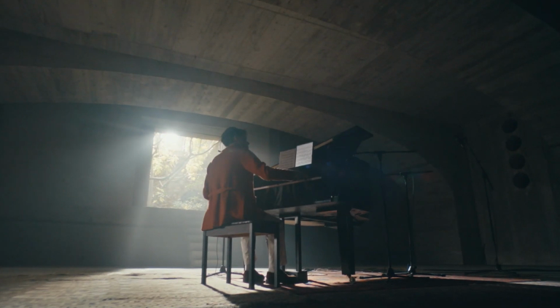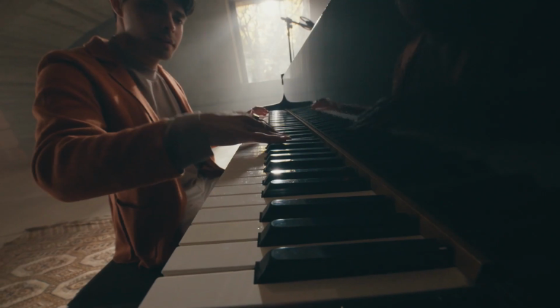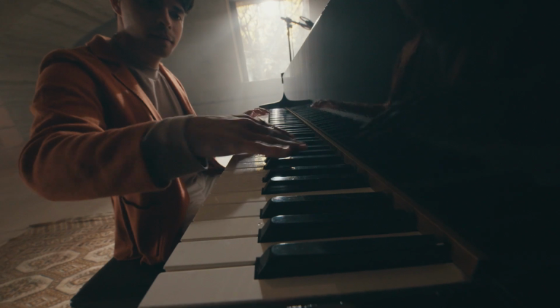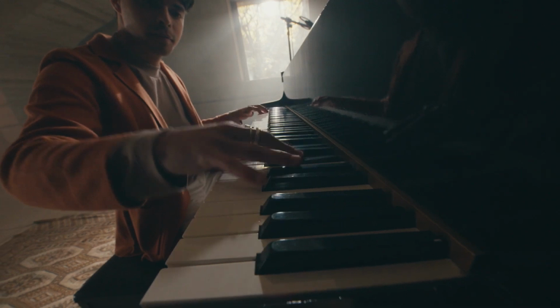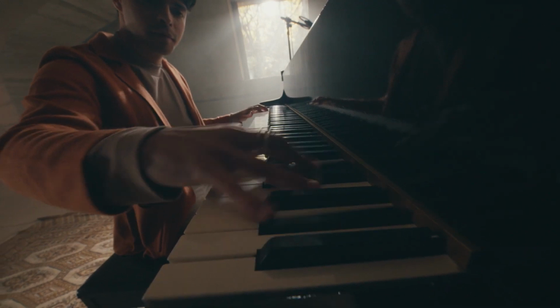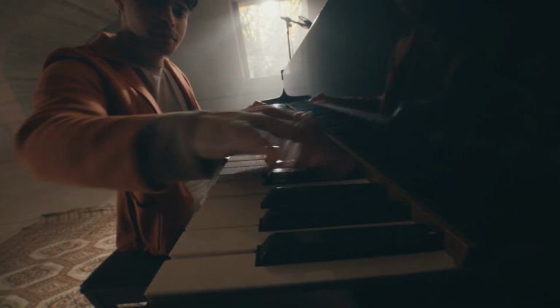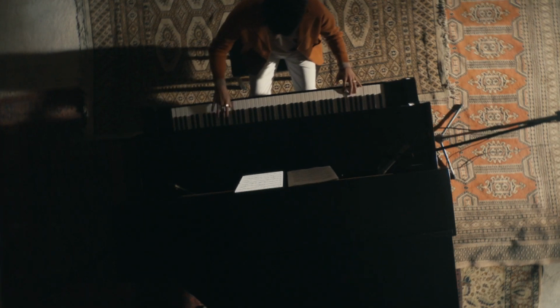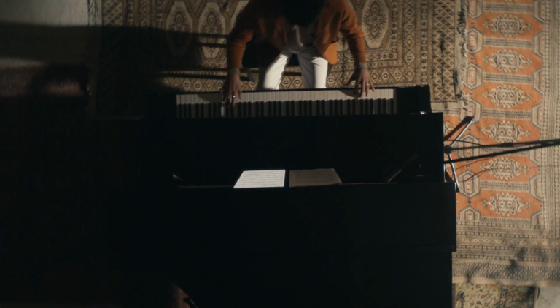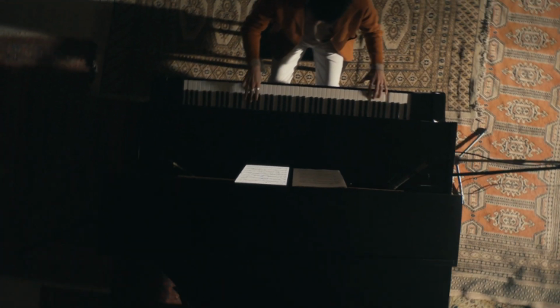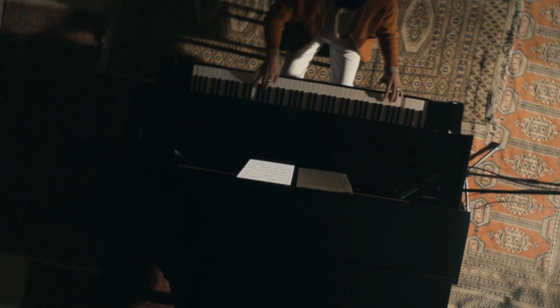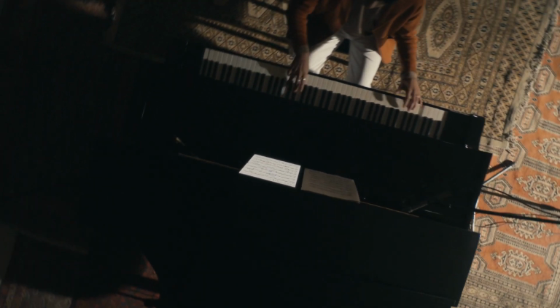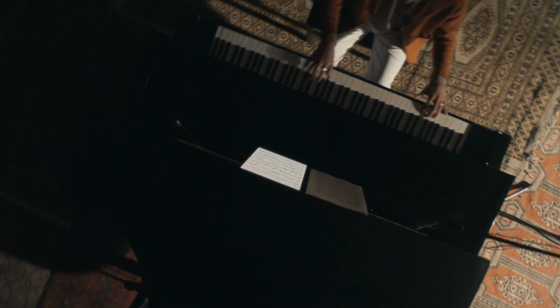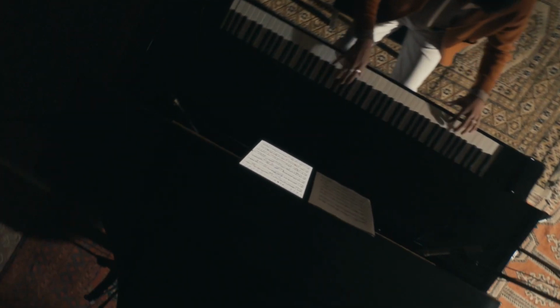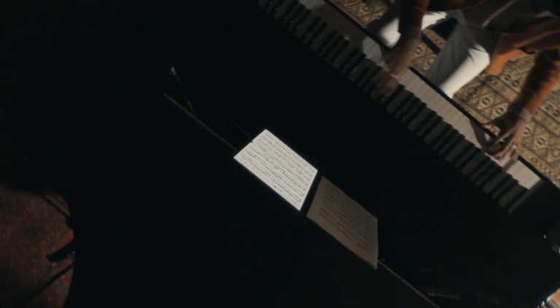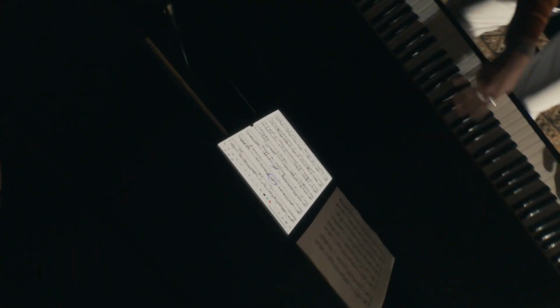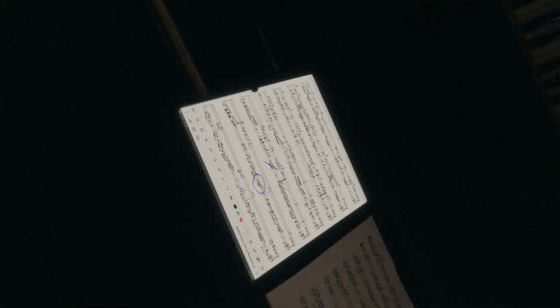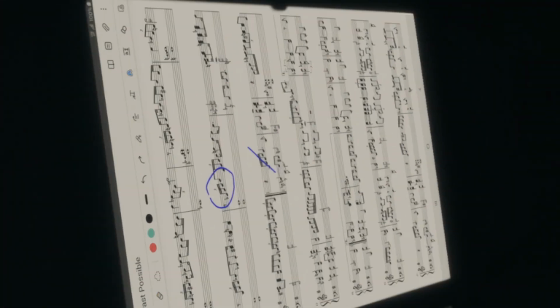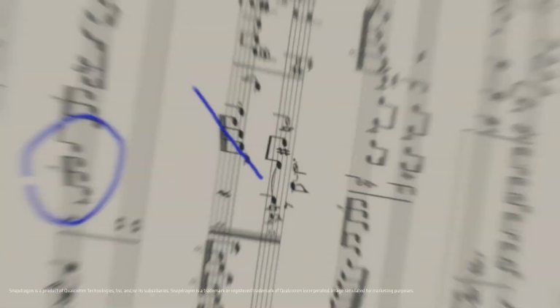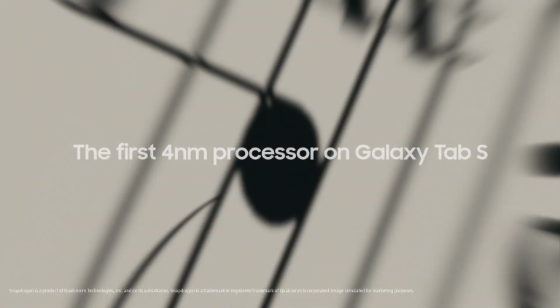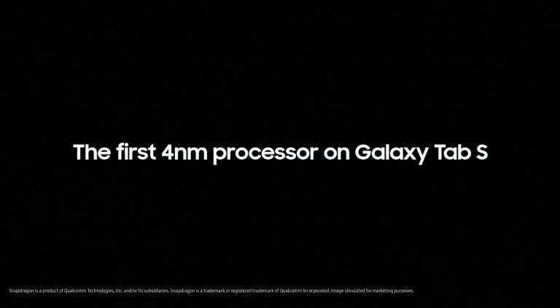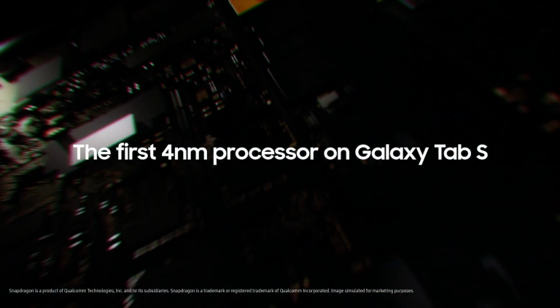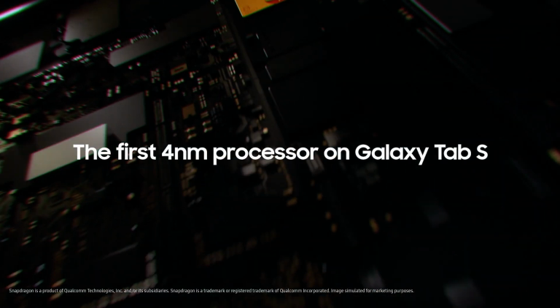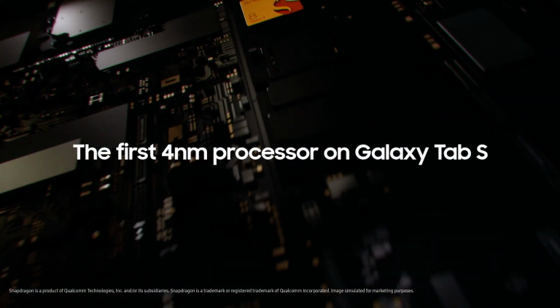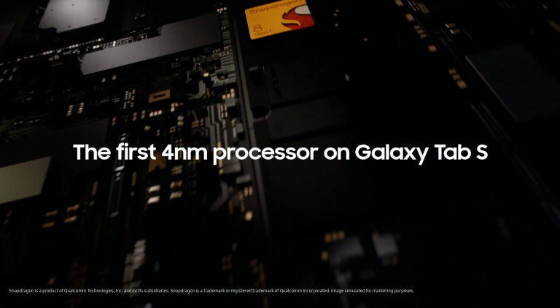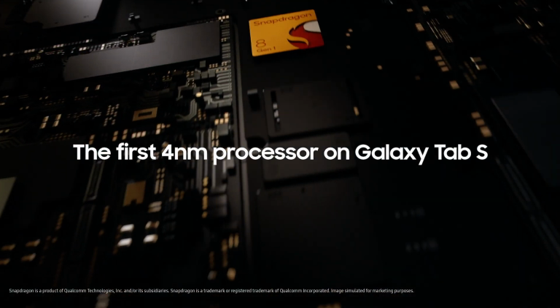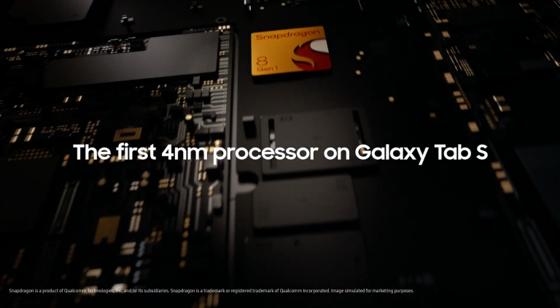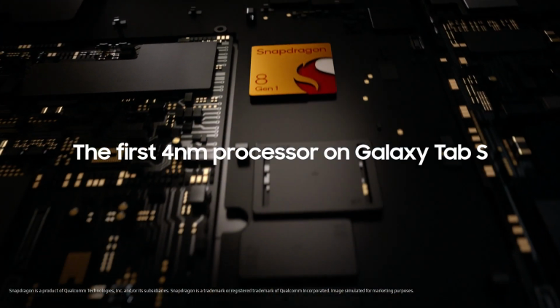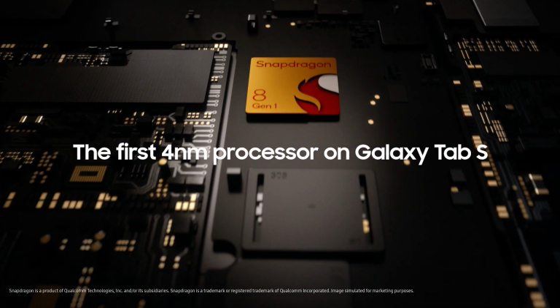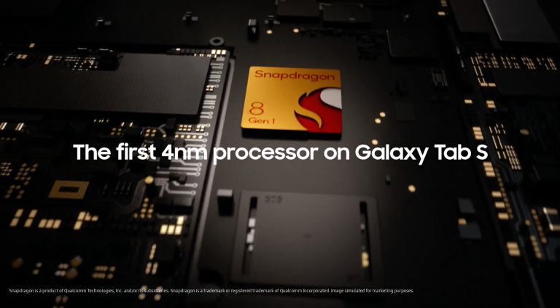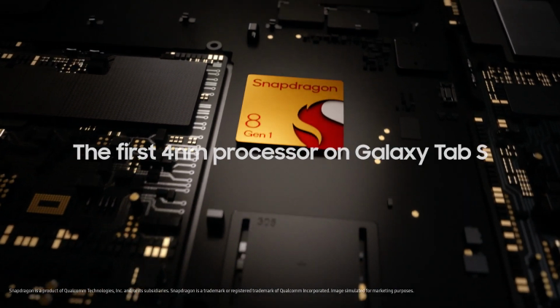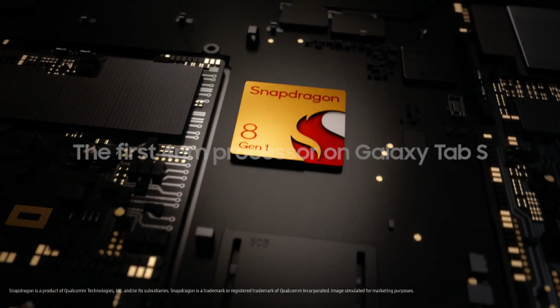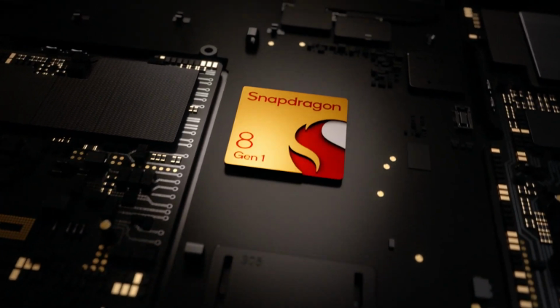Experience work and play on a whole new level with our most powerful chip ever, the 4nm processor.